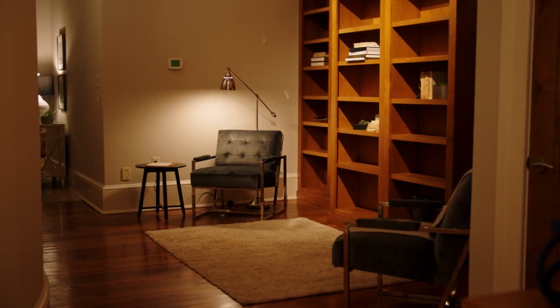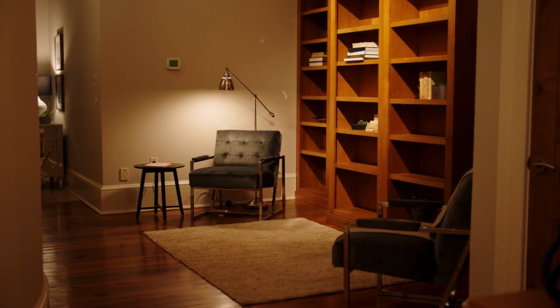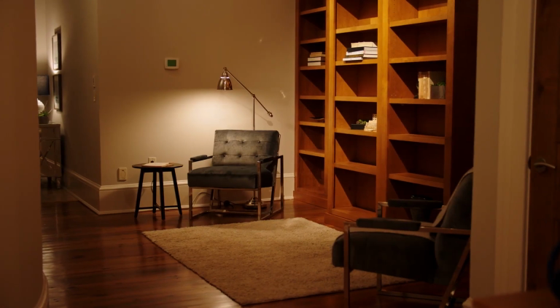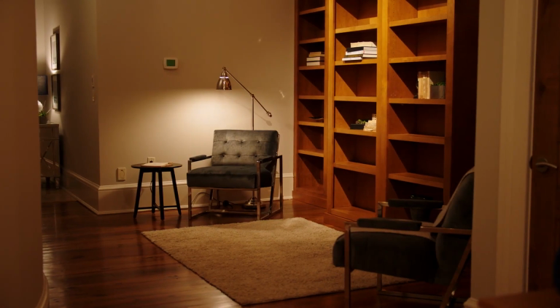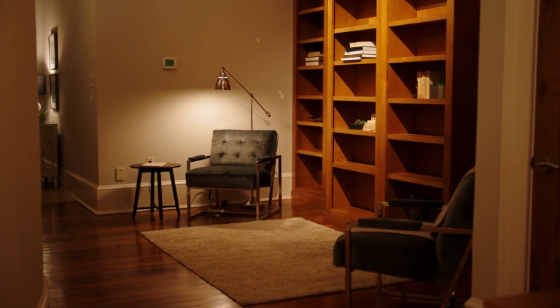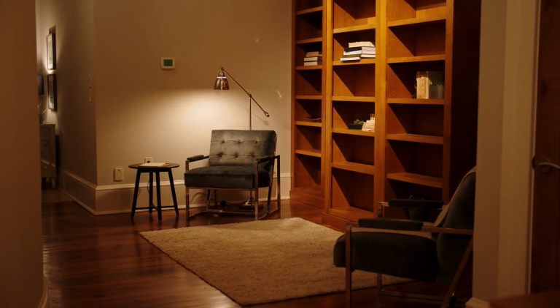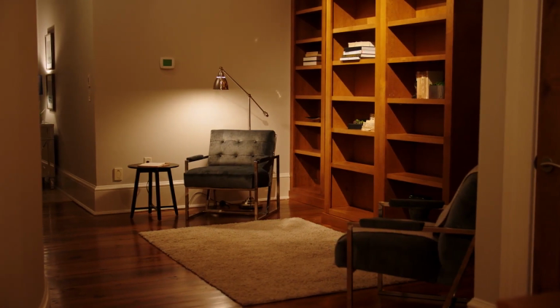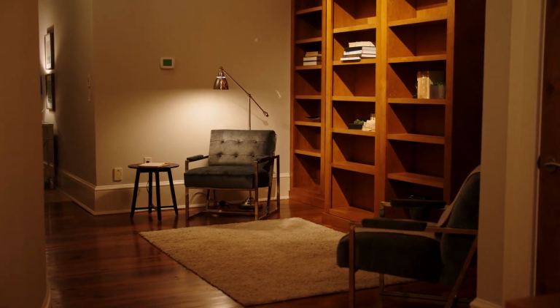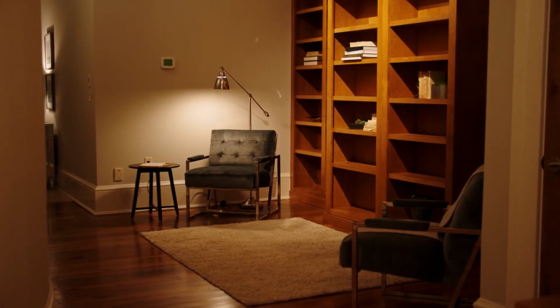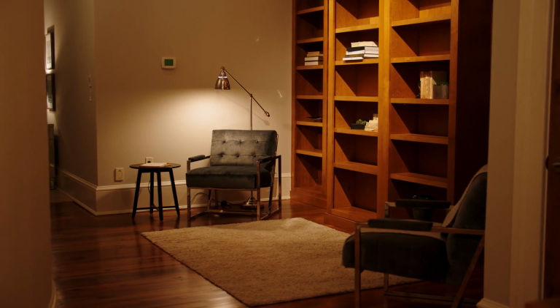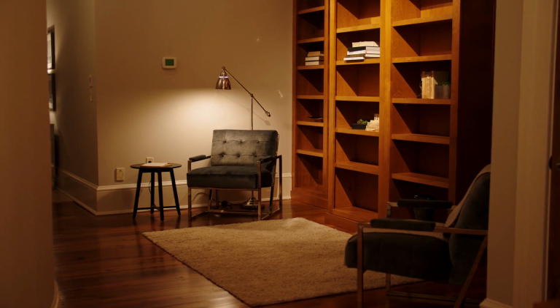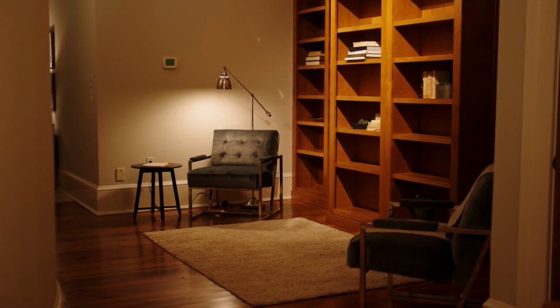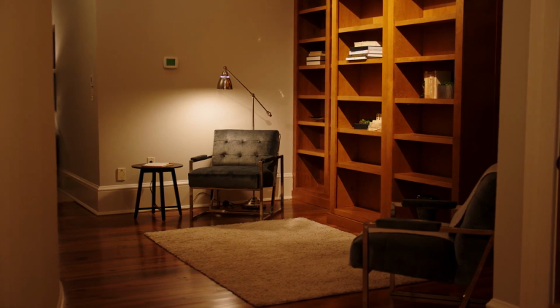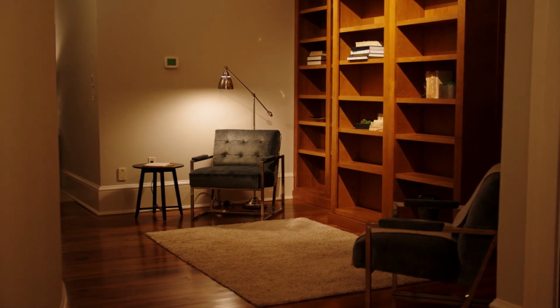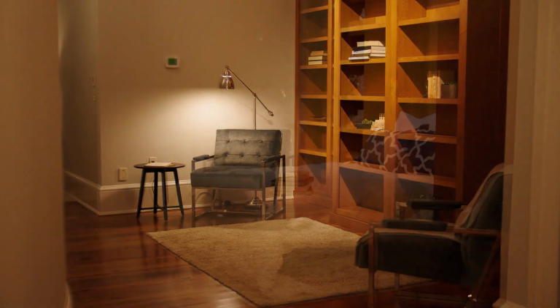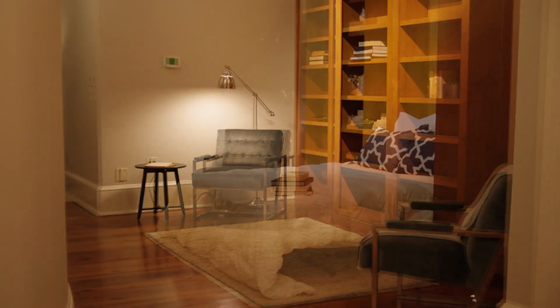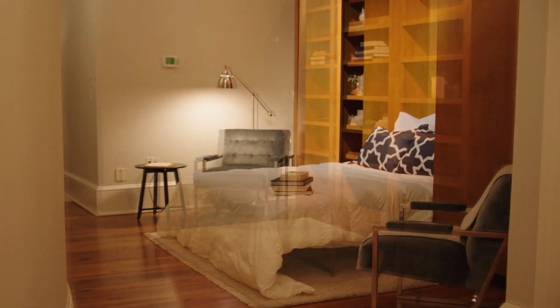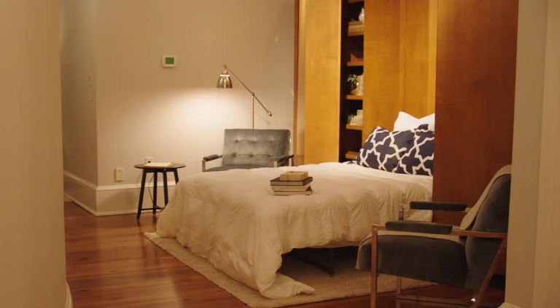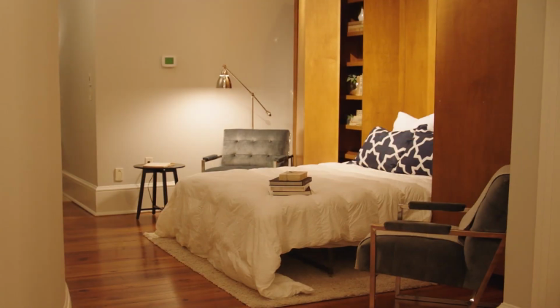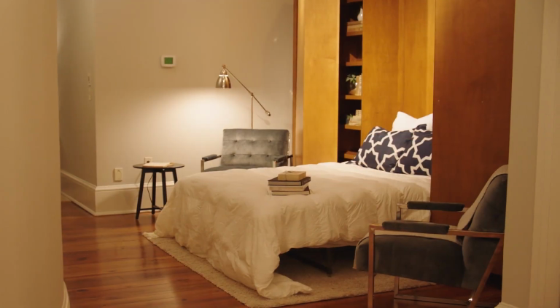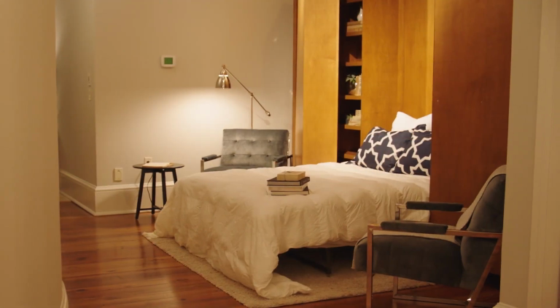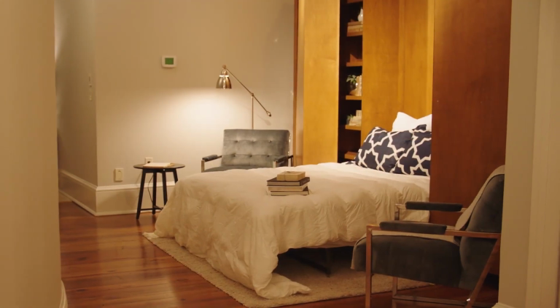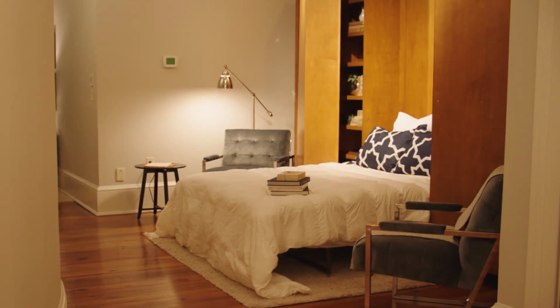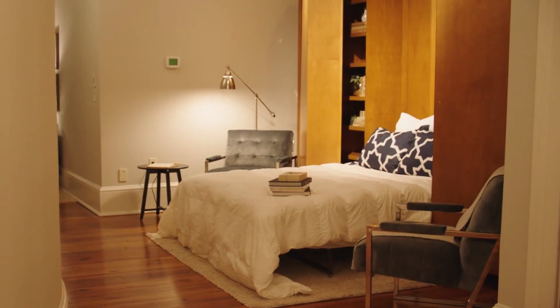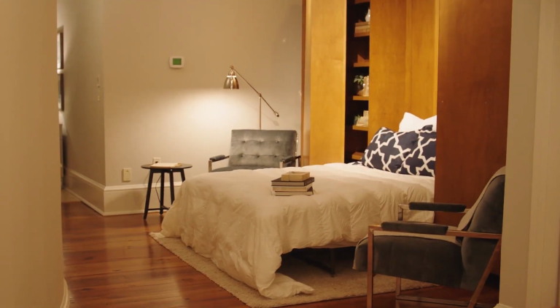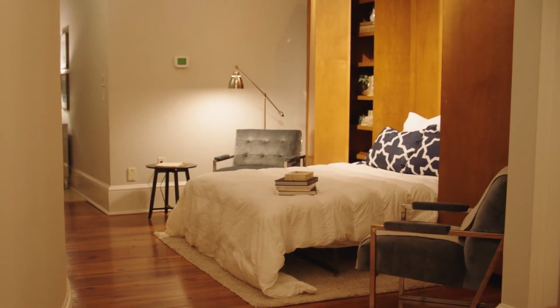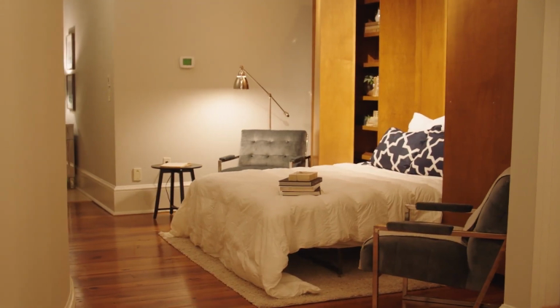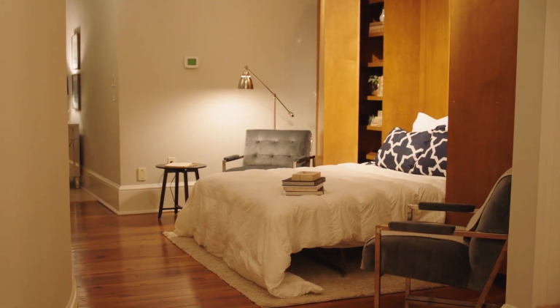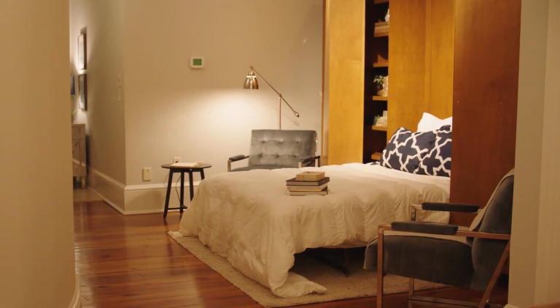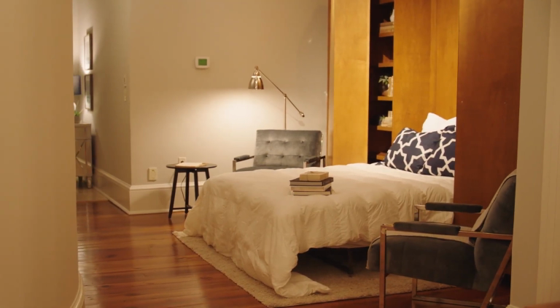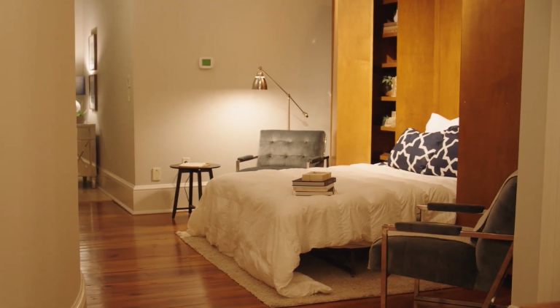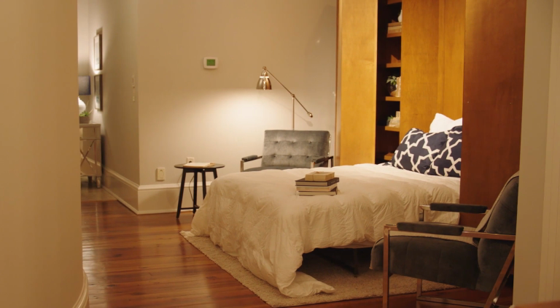Custom built-ins disguise a cleverly designed Murphy bed, which is perfect for that just-one-more guest that nobody anticipated joining over the holidays.